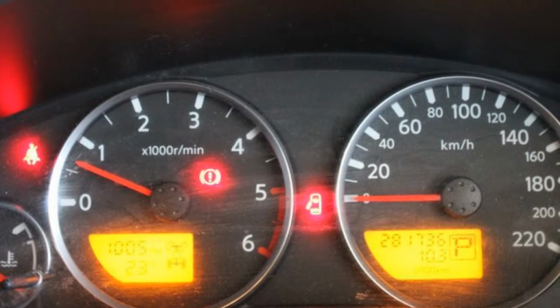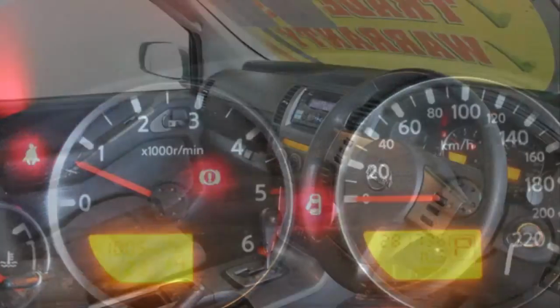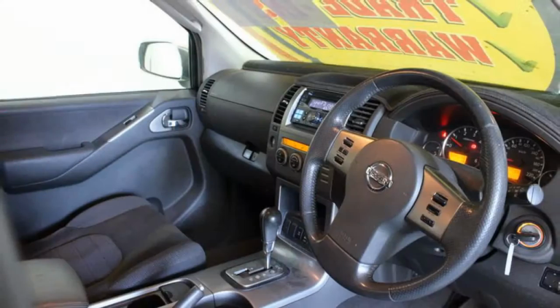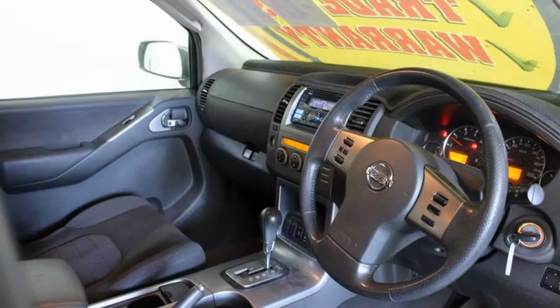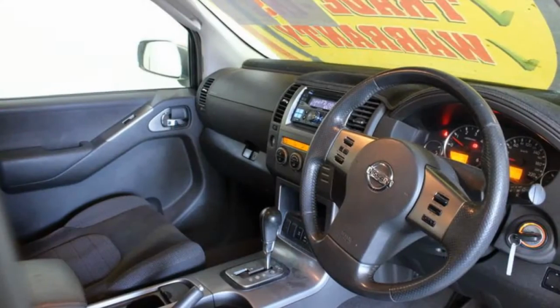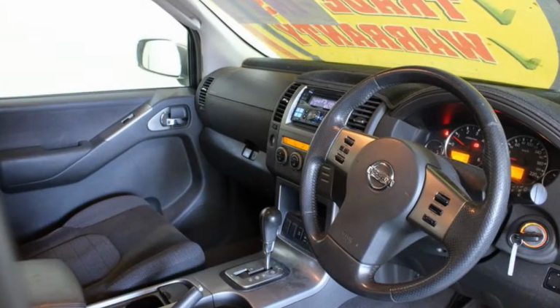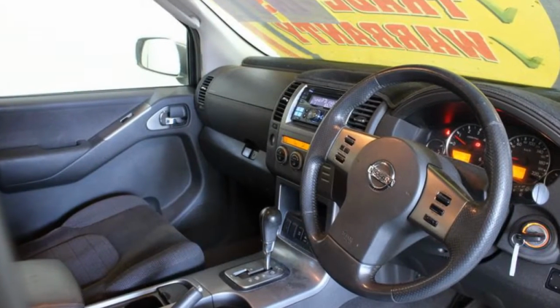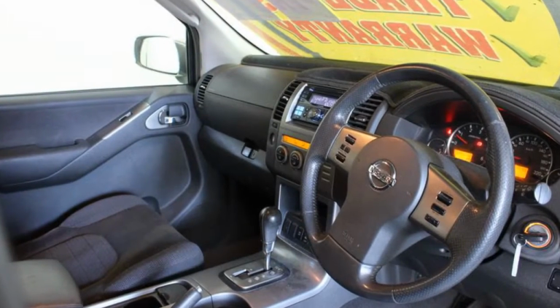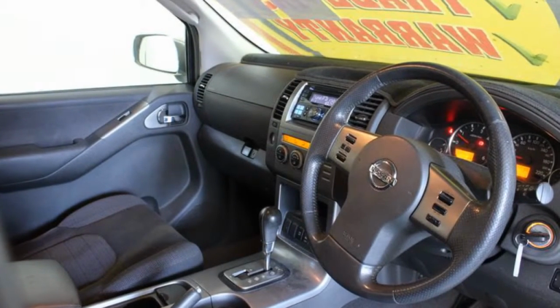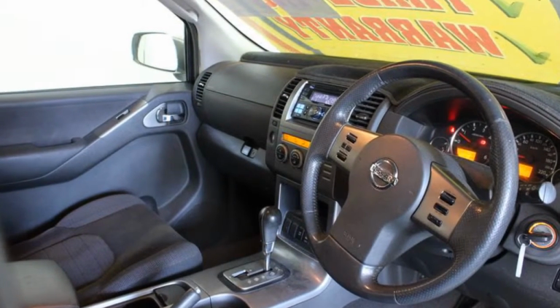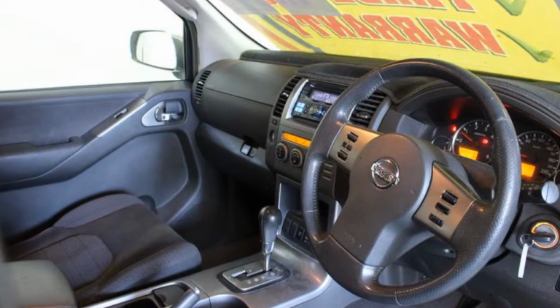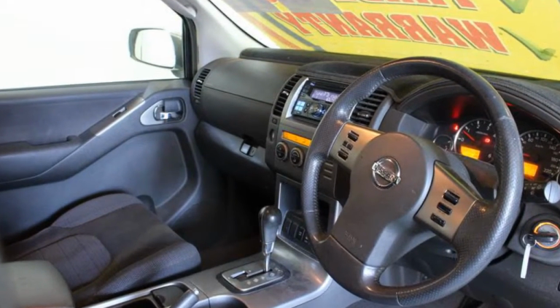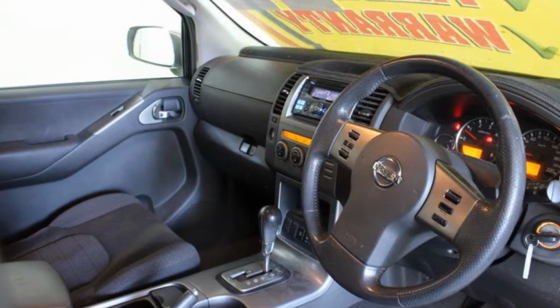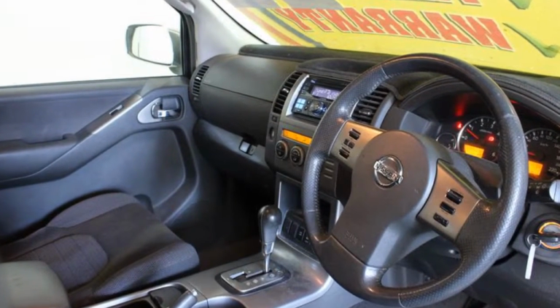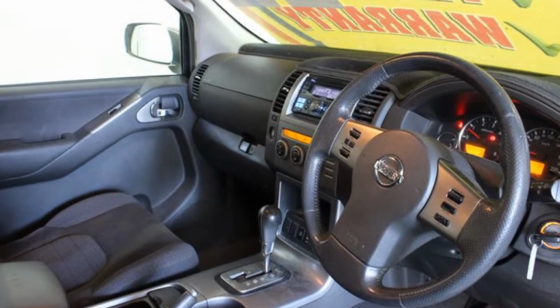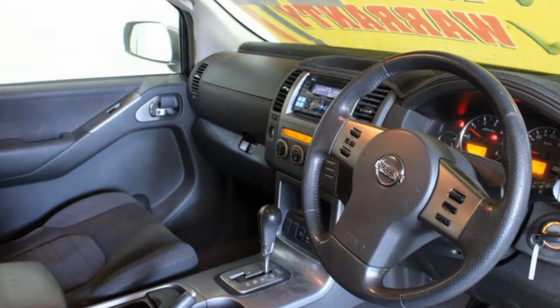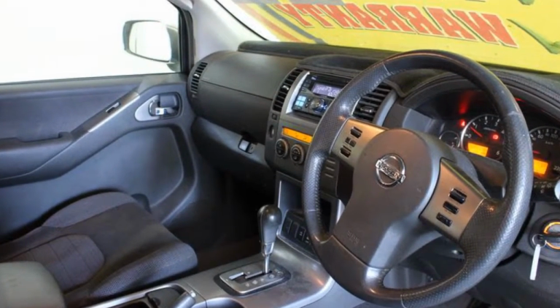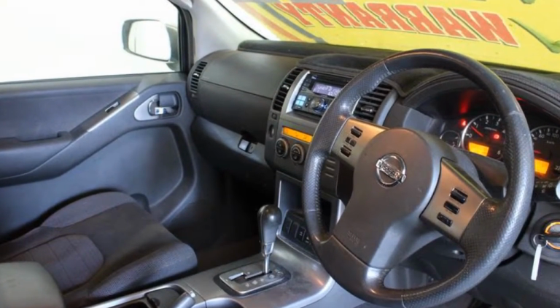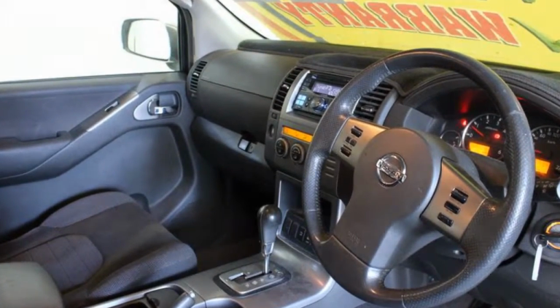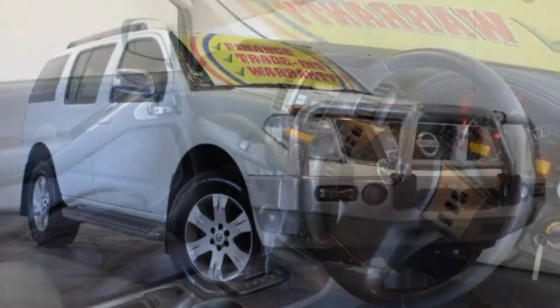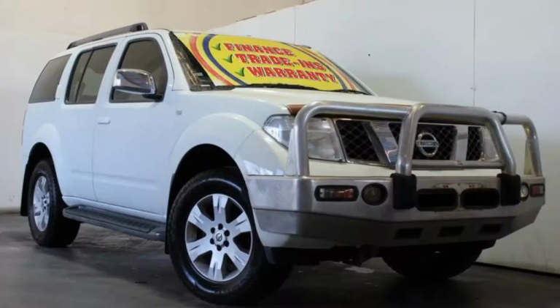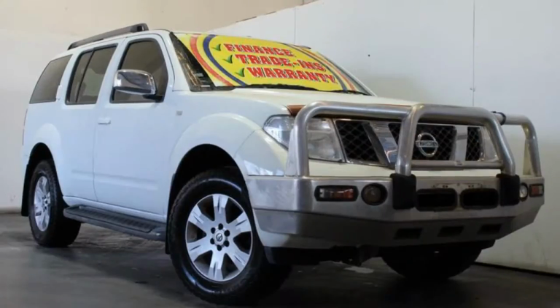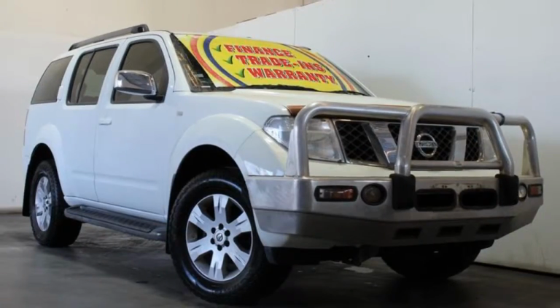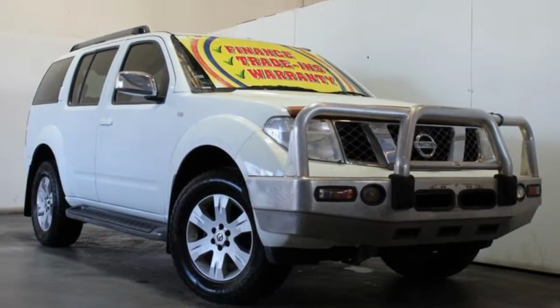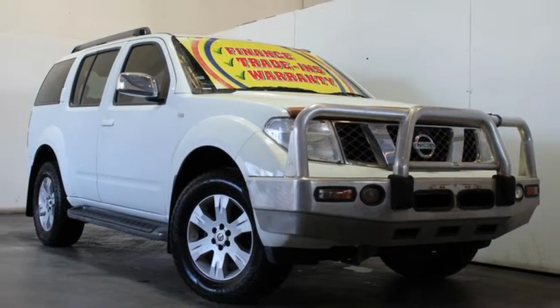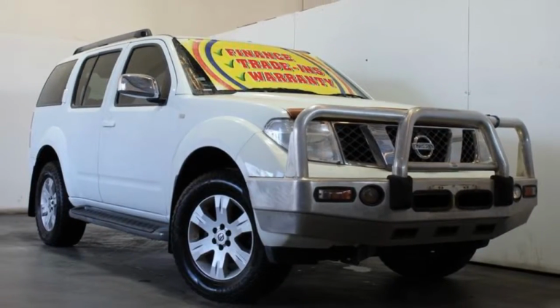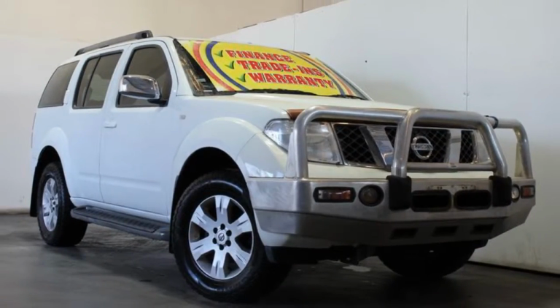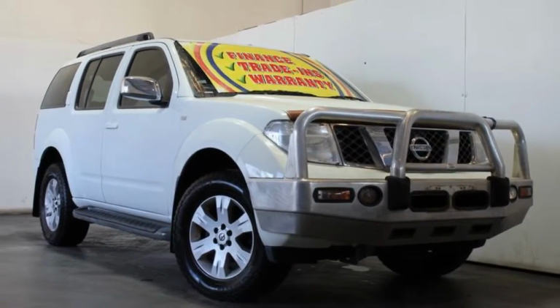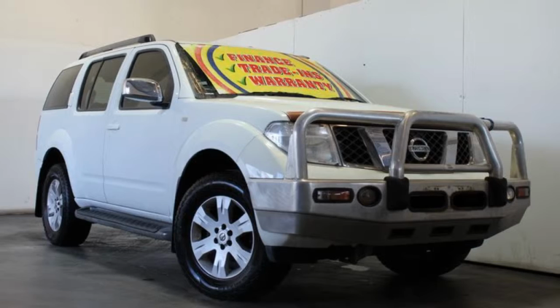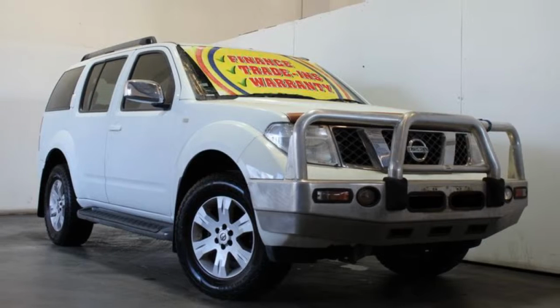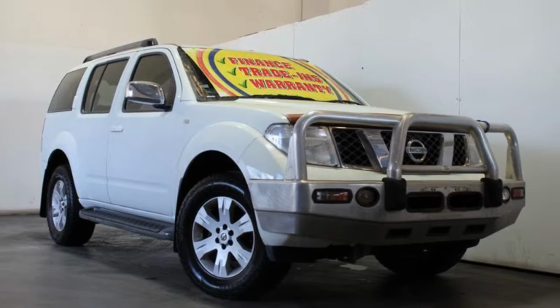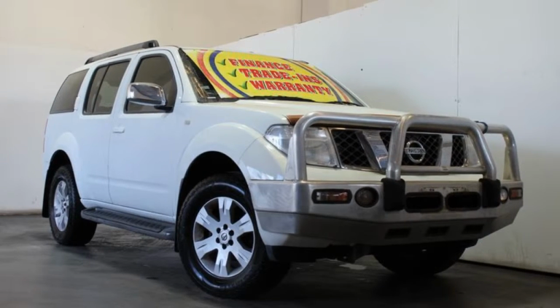This could be yours today. Our website offers more information on all of our vehicles. Contact us today.